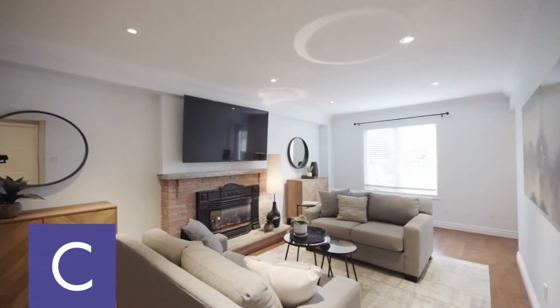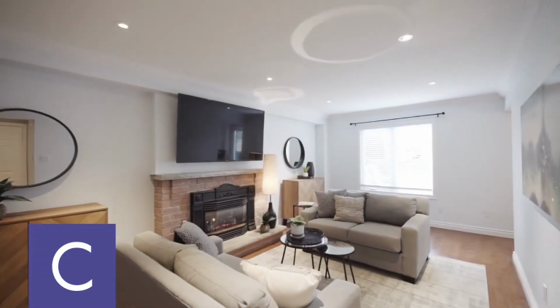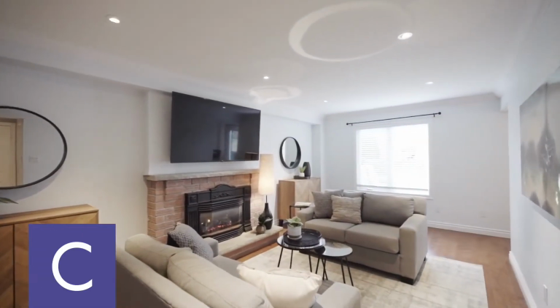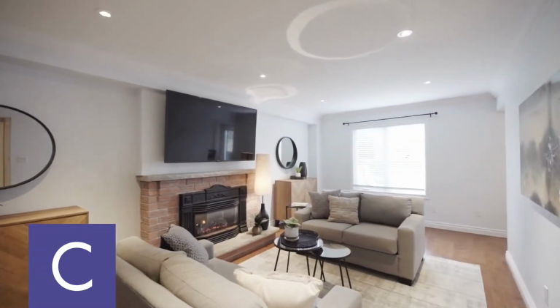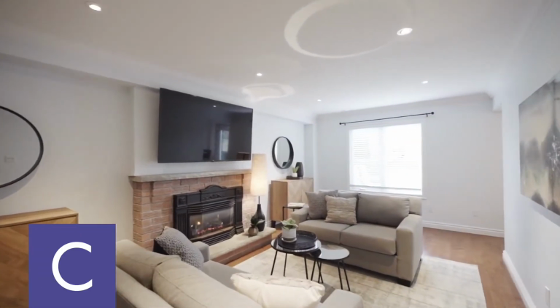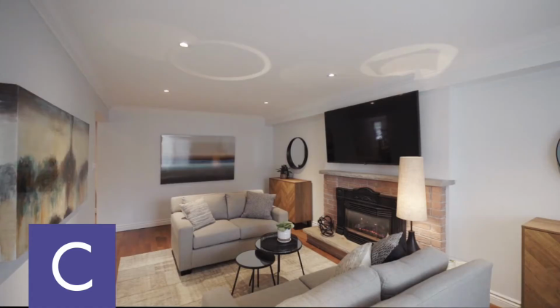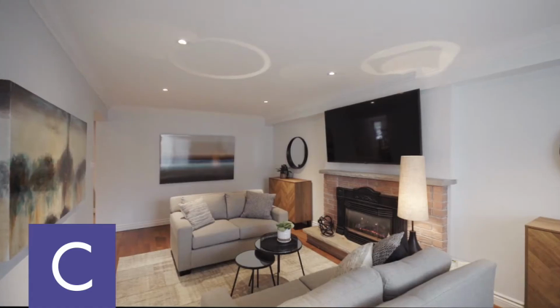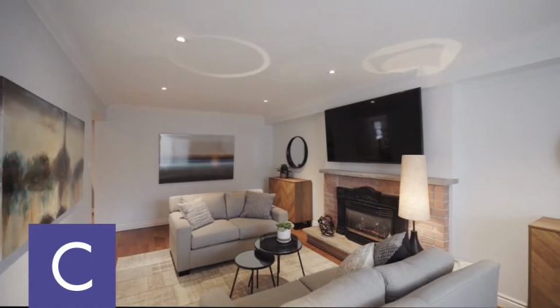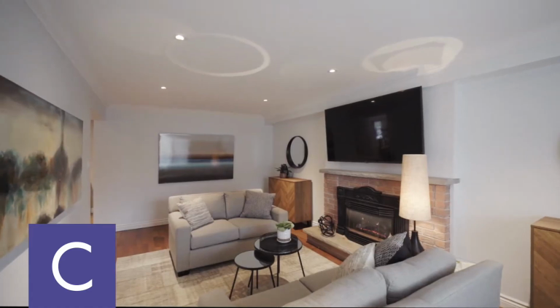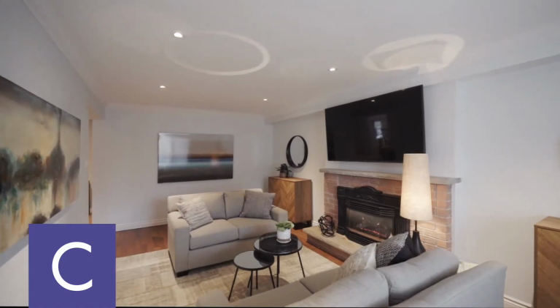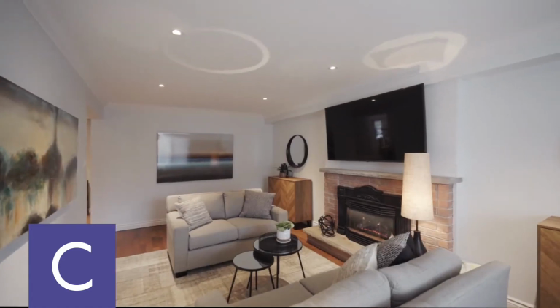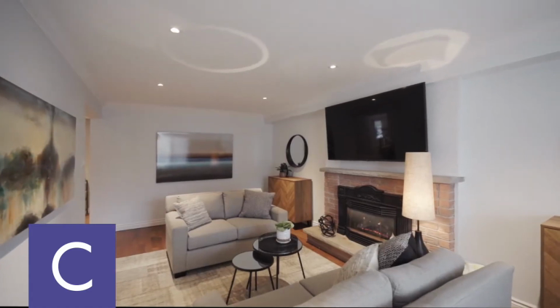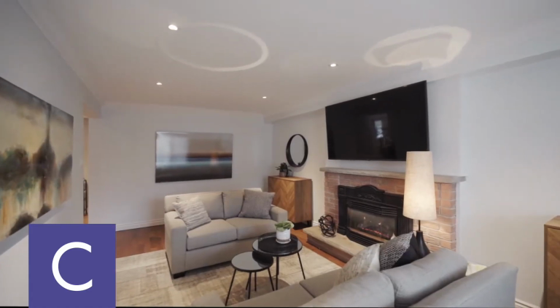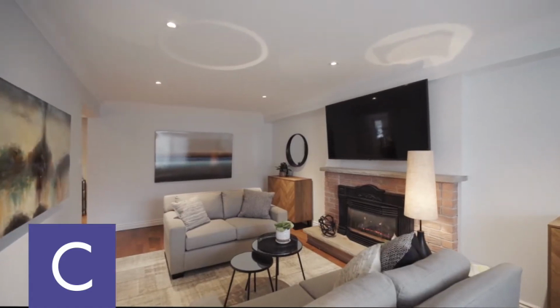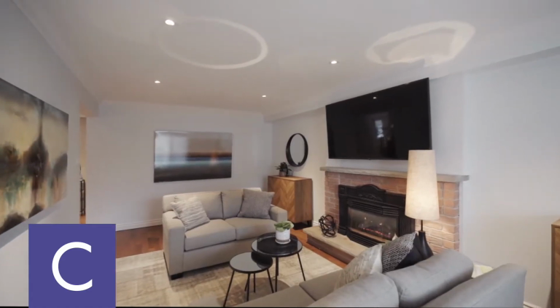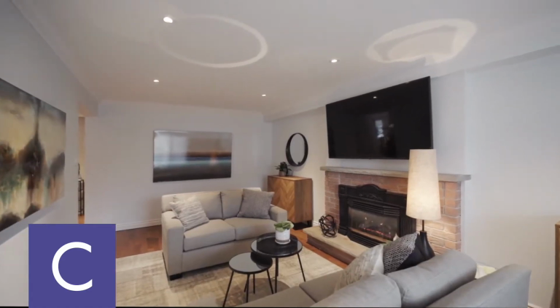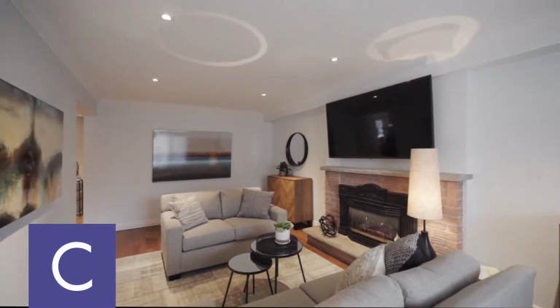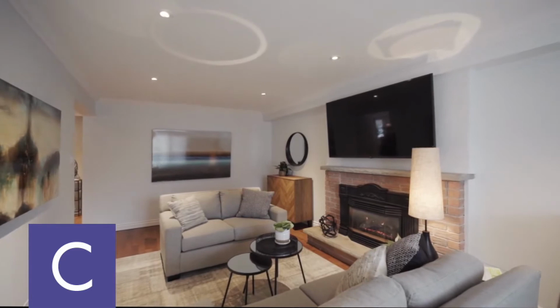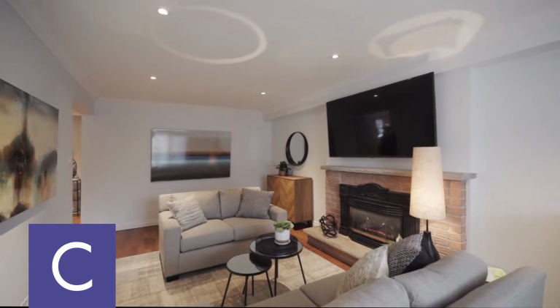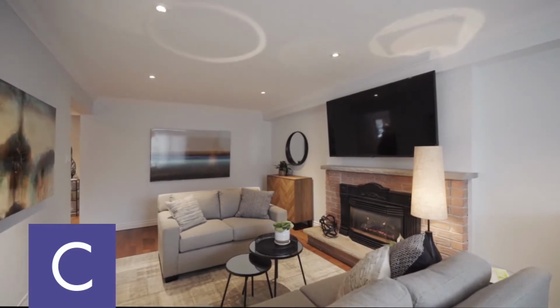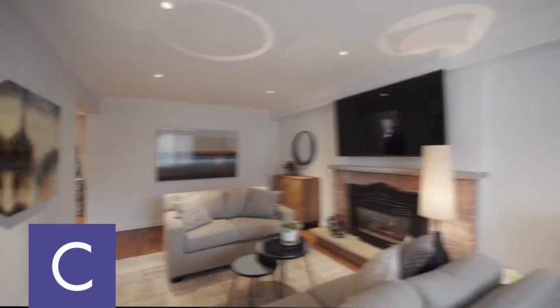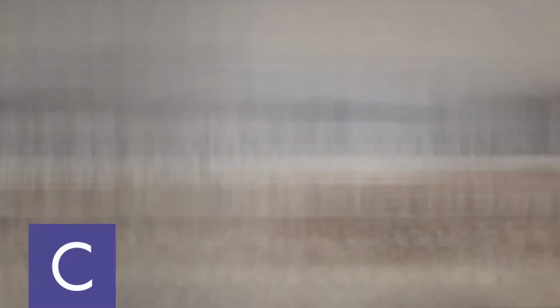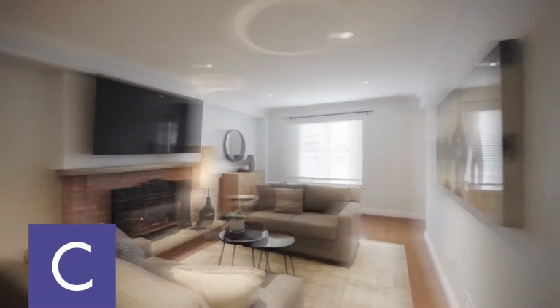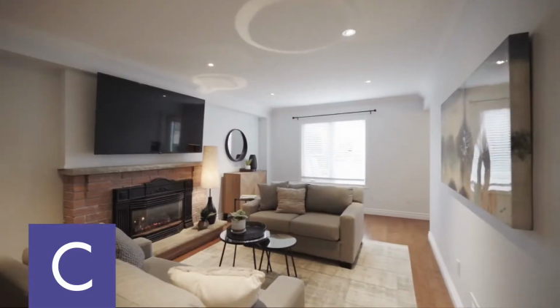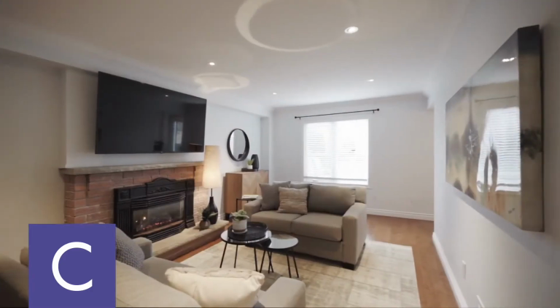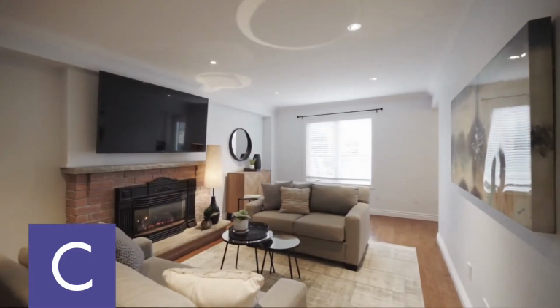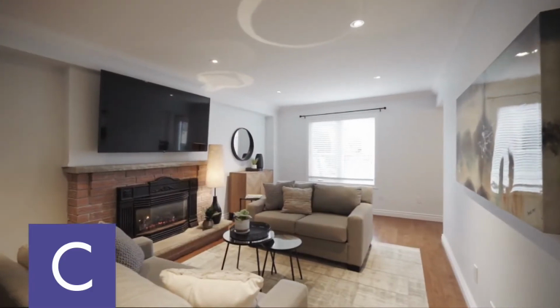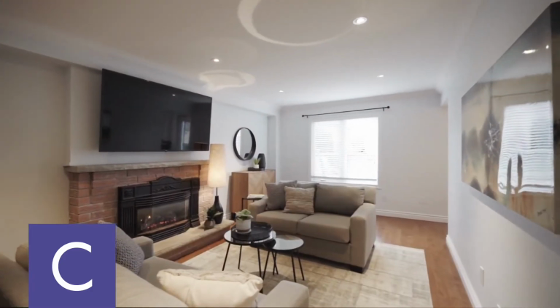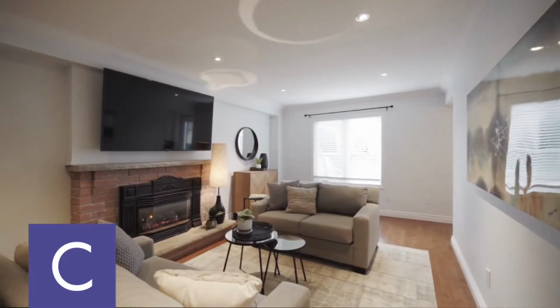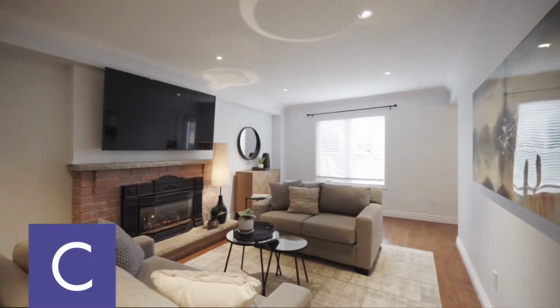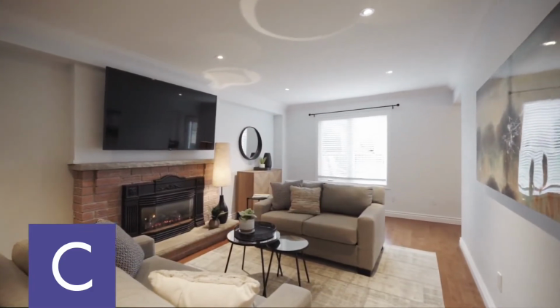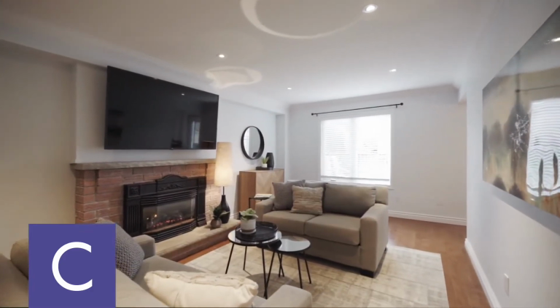Just off the kitchen, there's a family room with a wonderful gas fireplace.